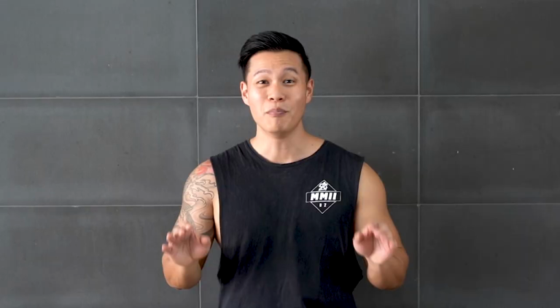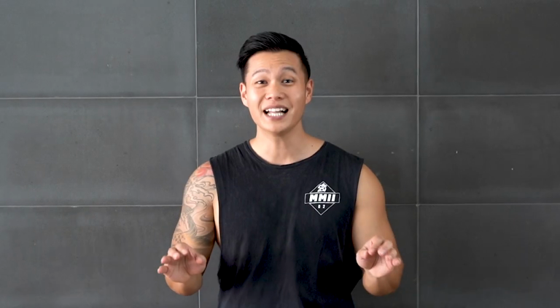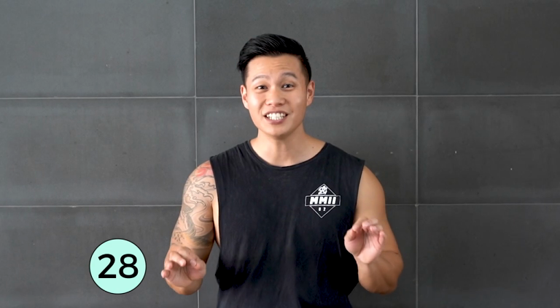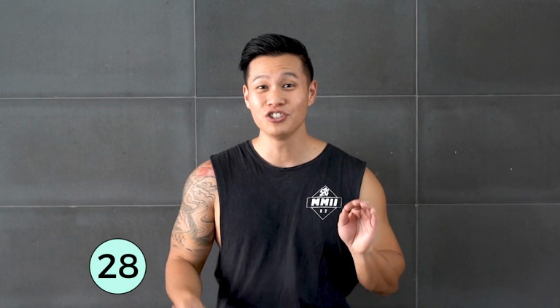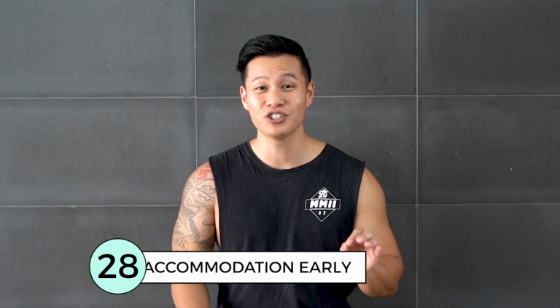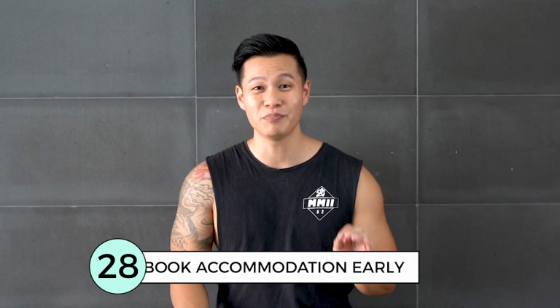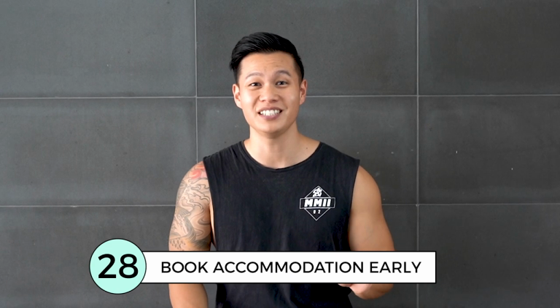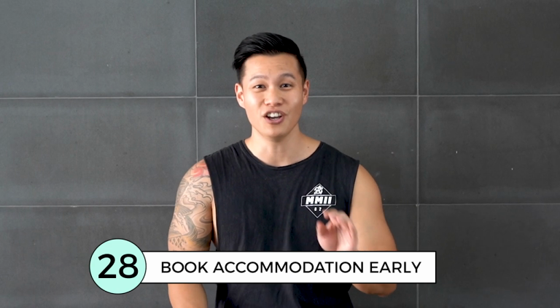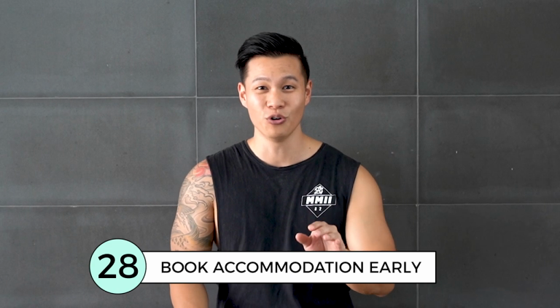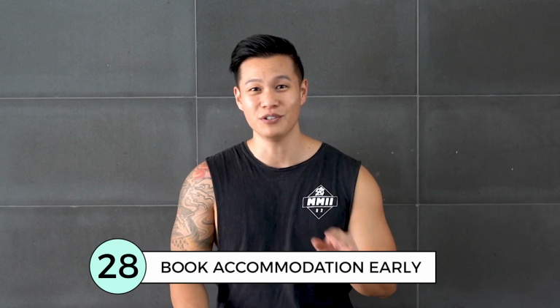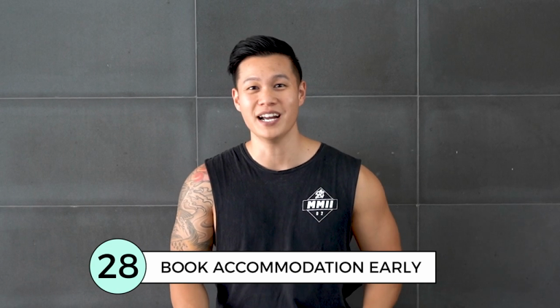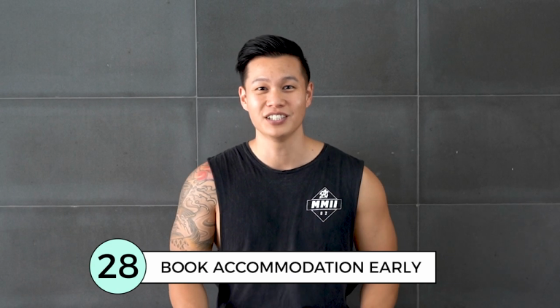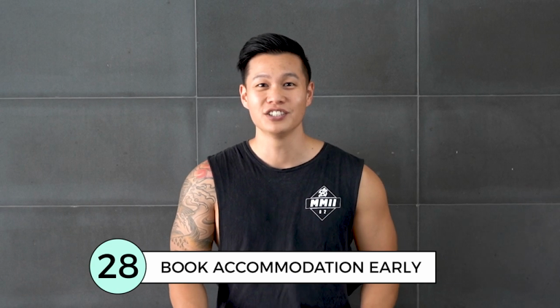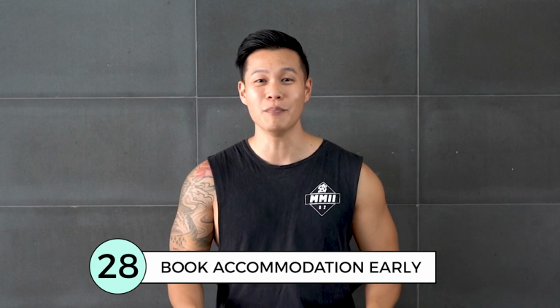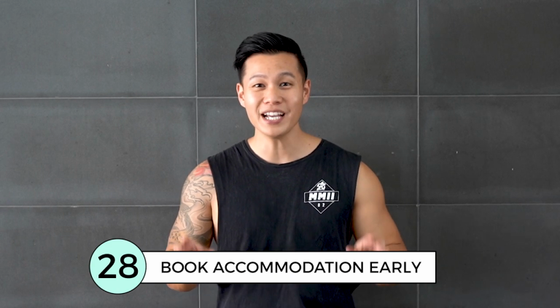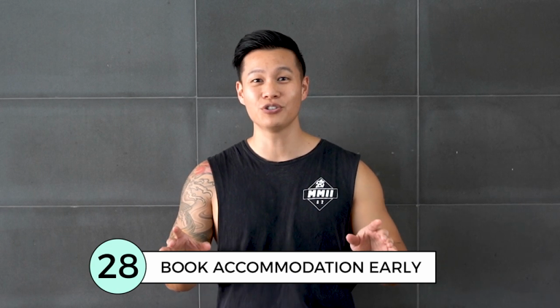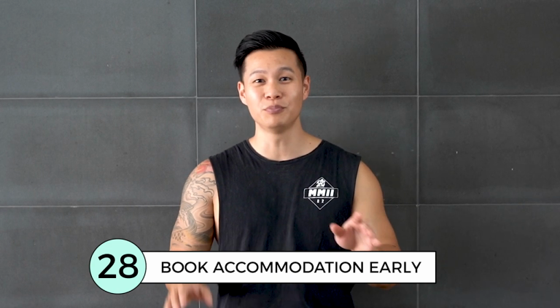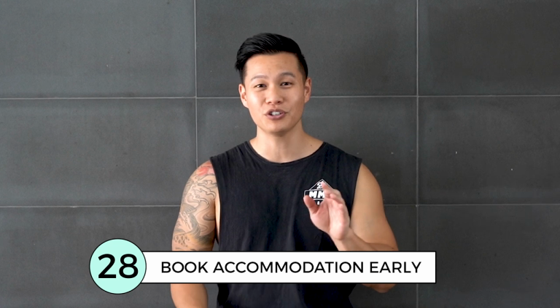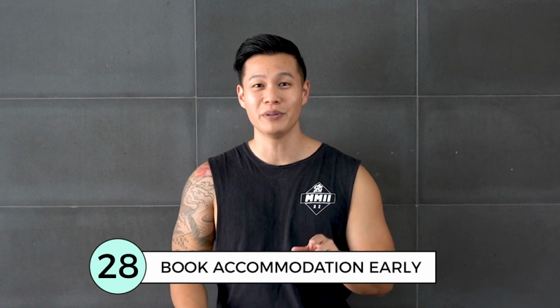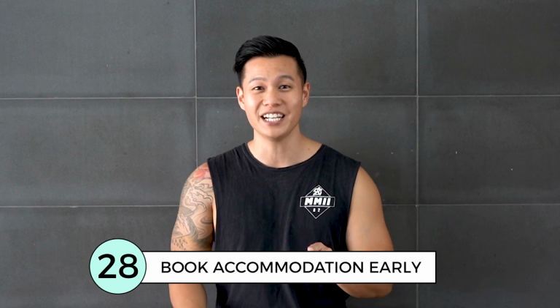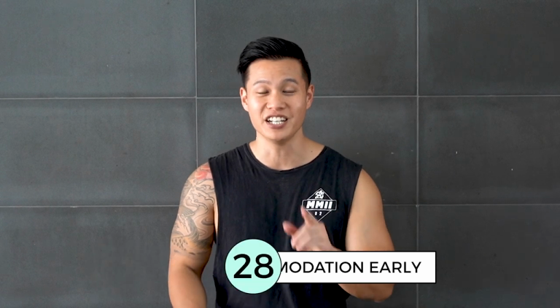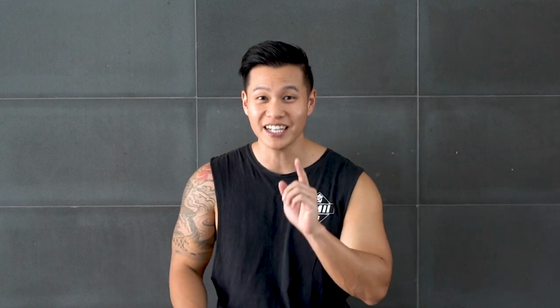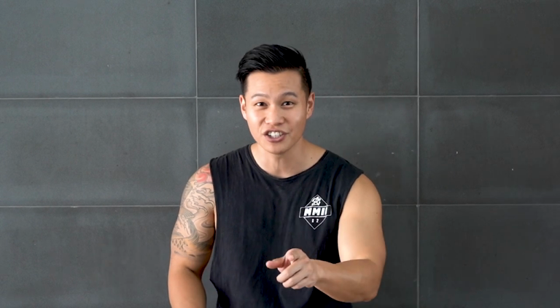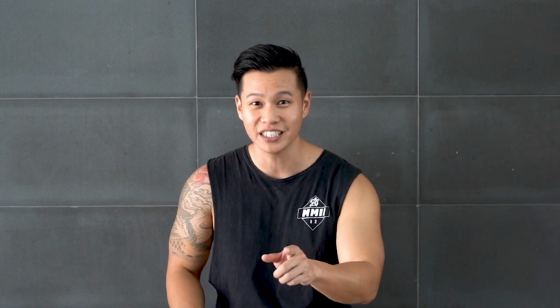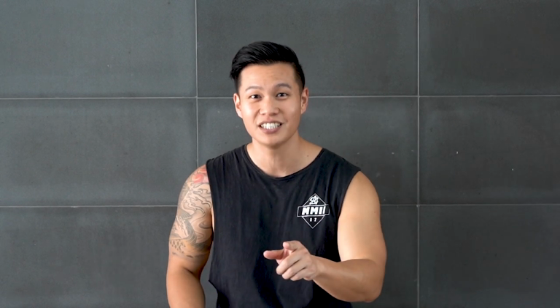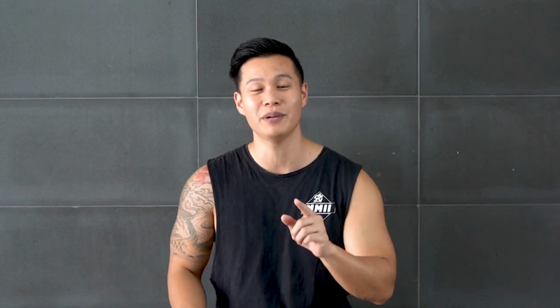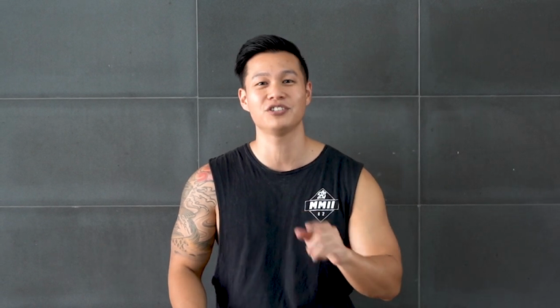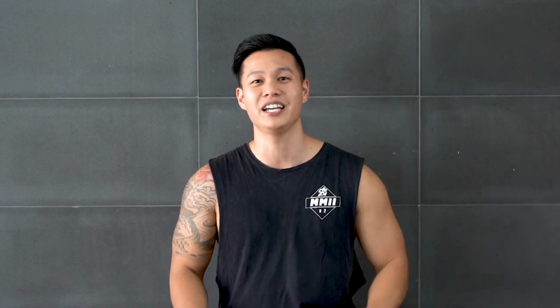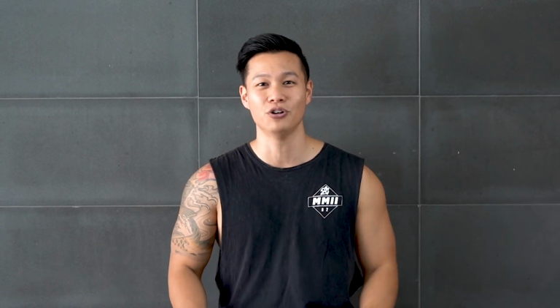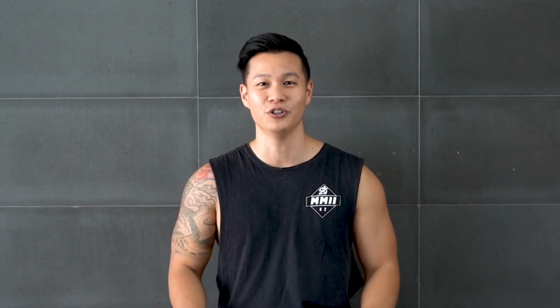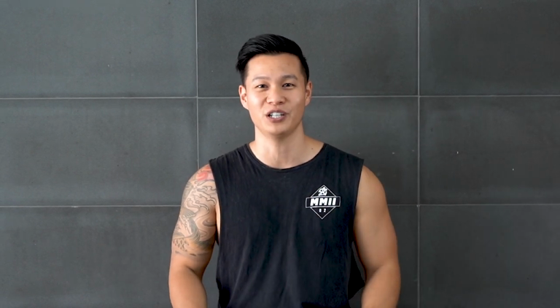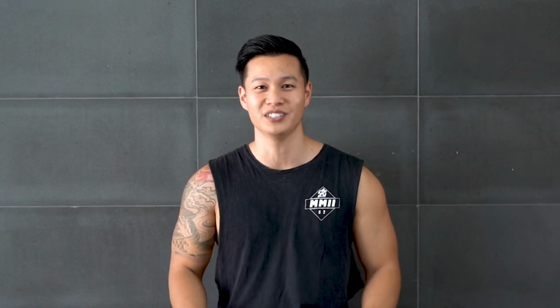Bali is usually busy all year round, so make sure you book your accommodation nice and early to make sure you get your first preference.